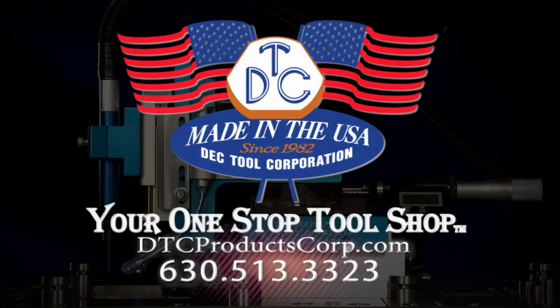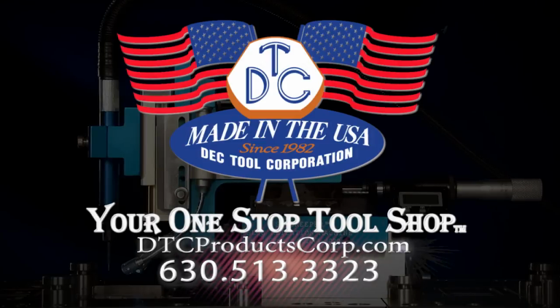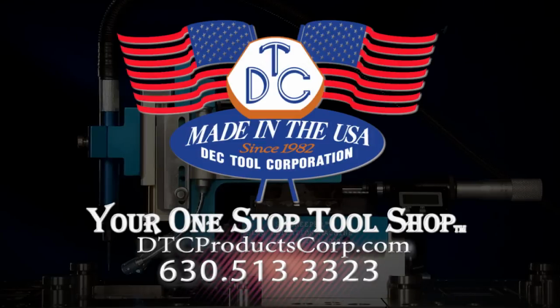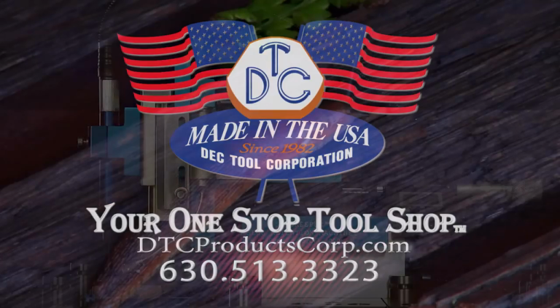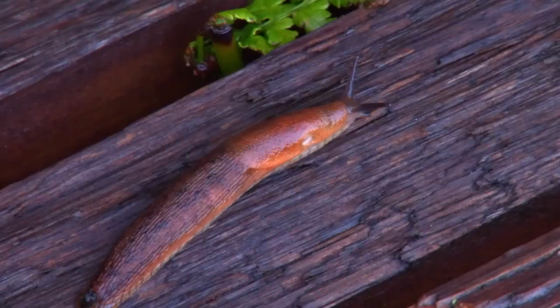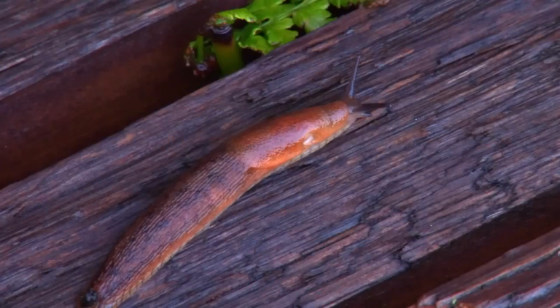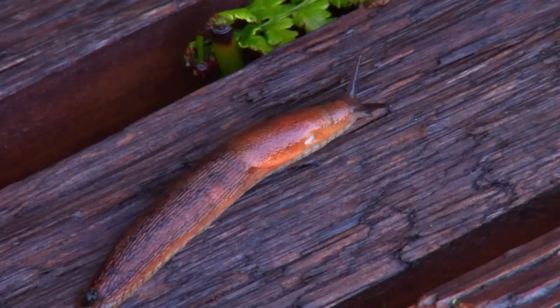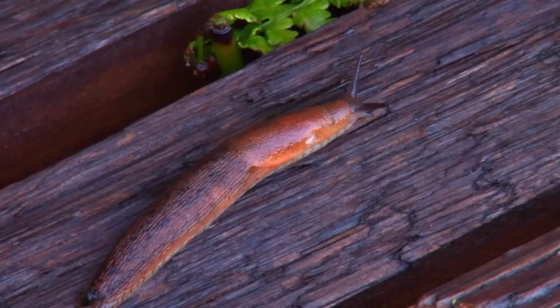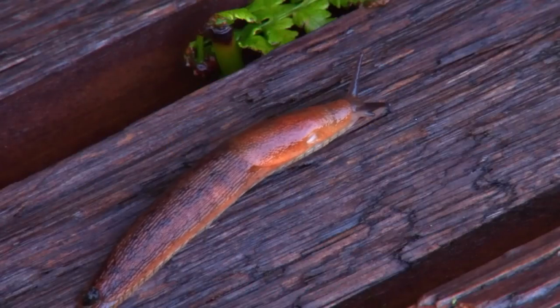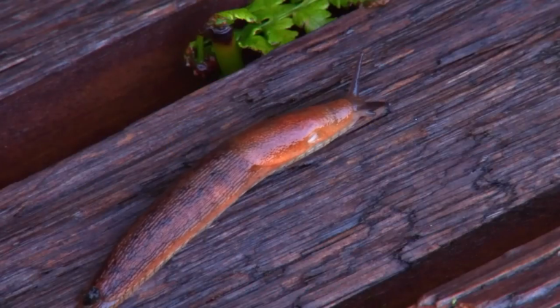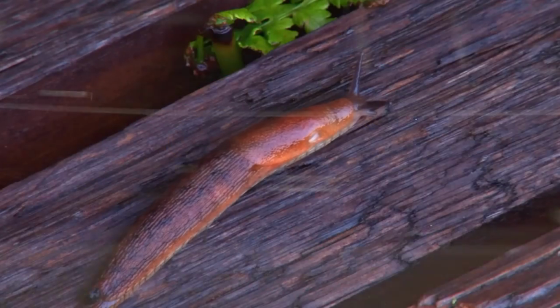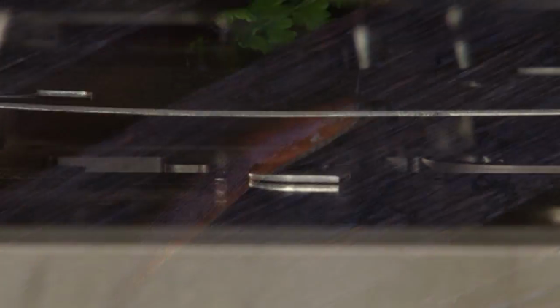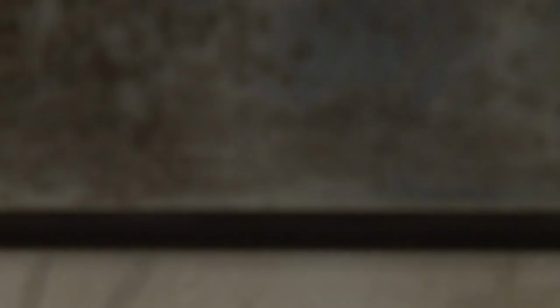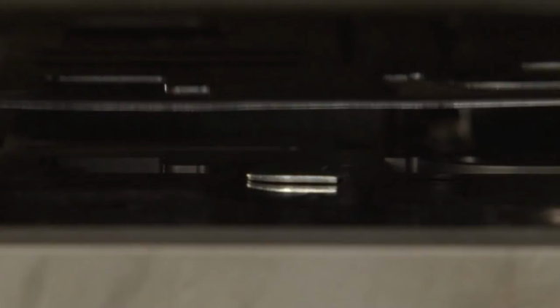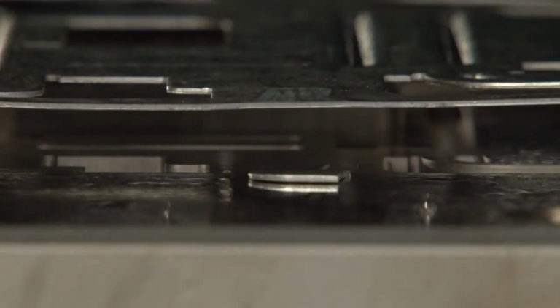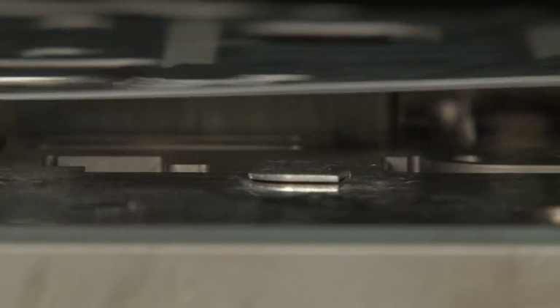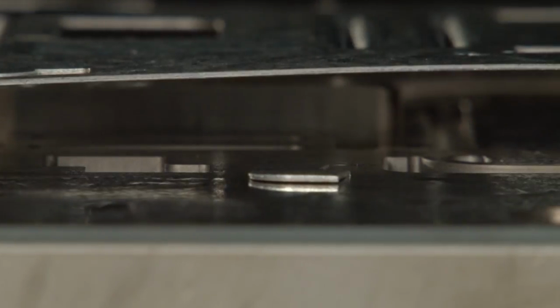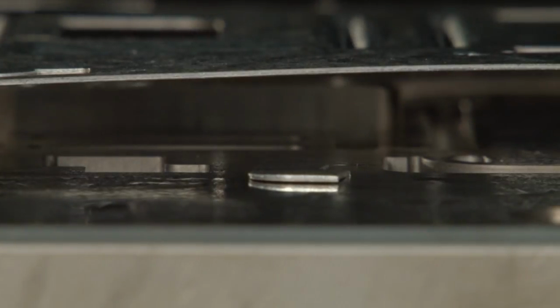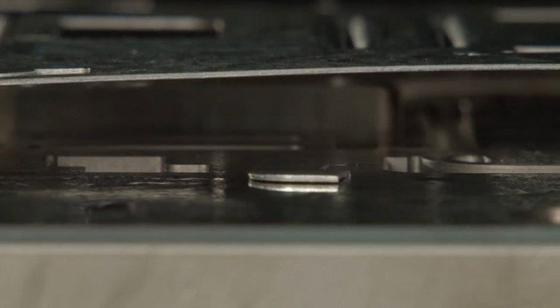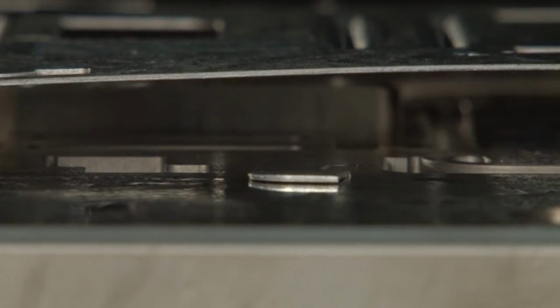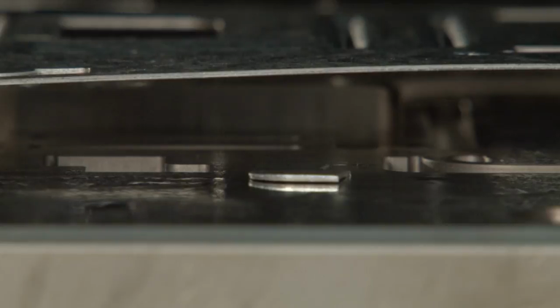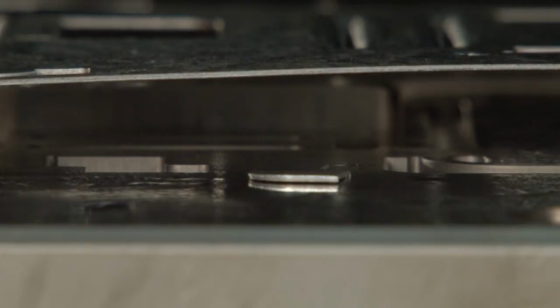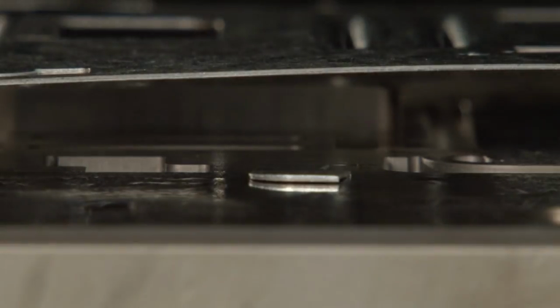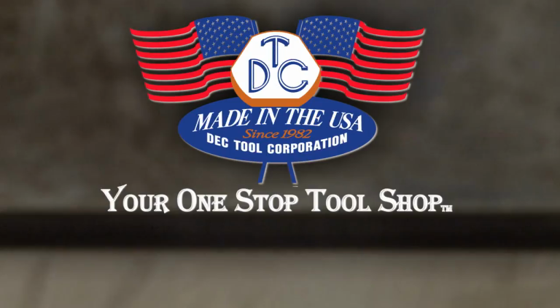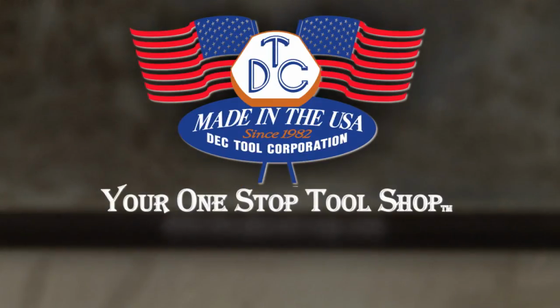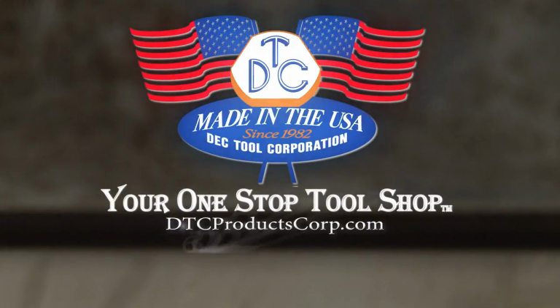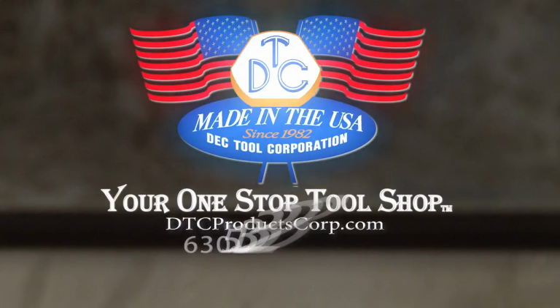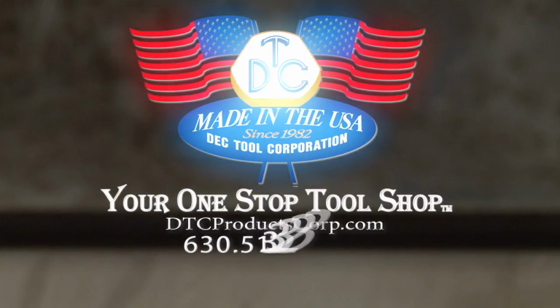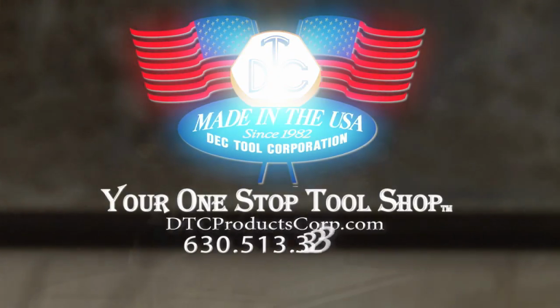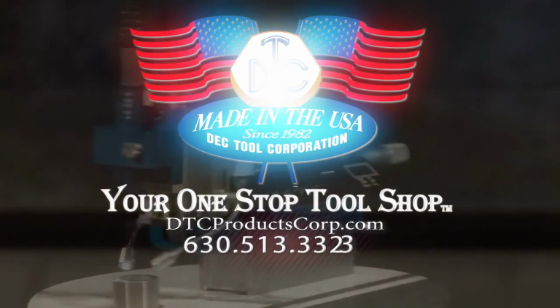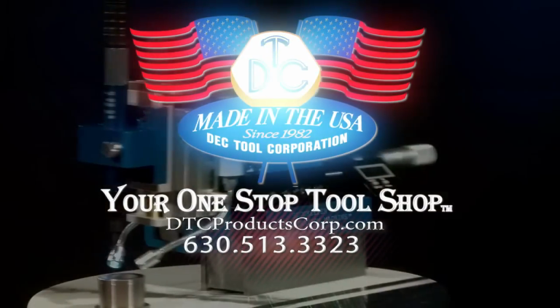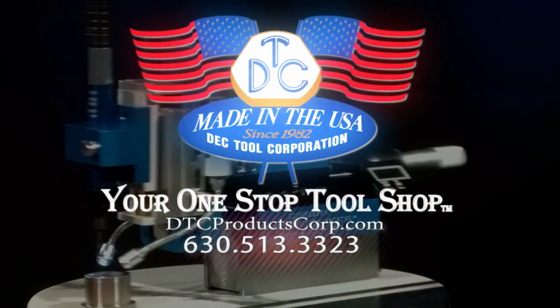Like slugs in the garden, slugs in the stamping process are part of the landscape. Keep them under your control with the slug keeper.